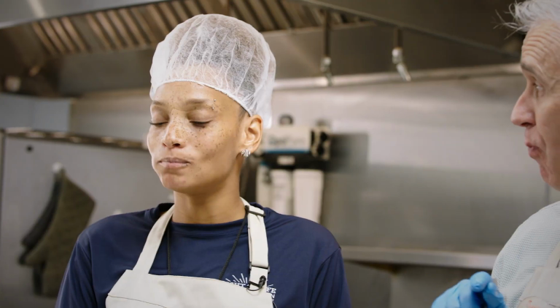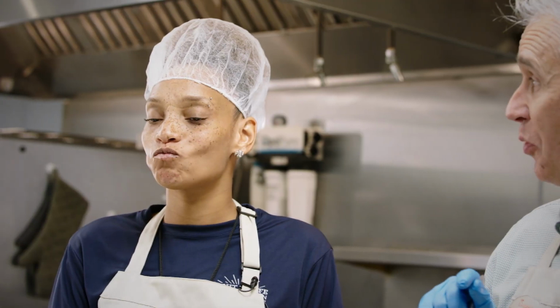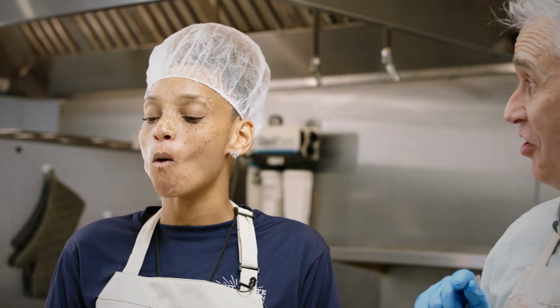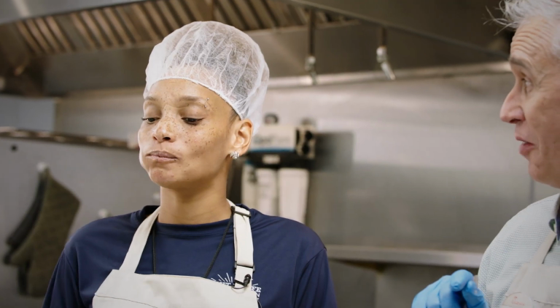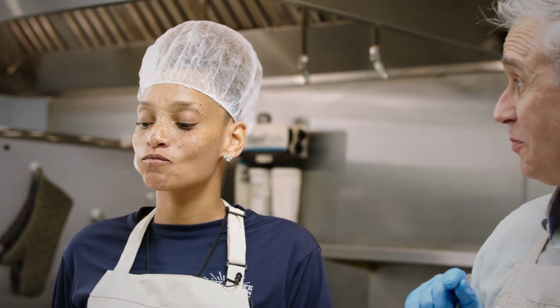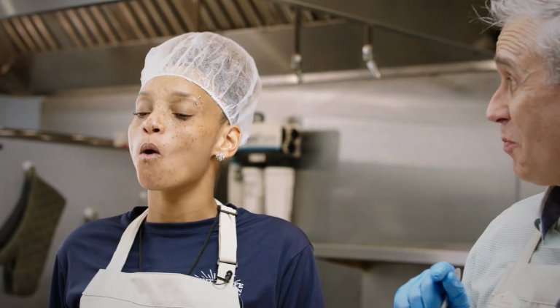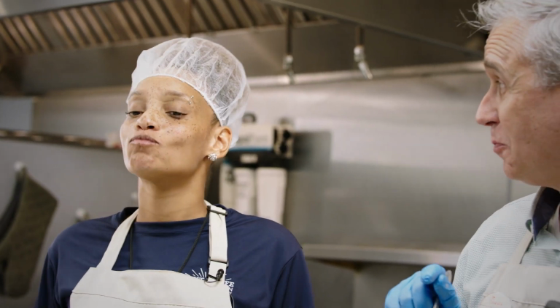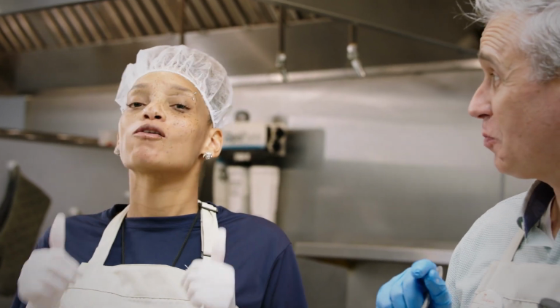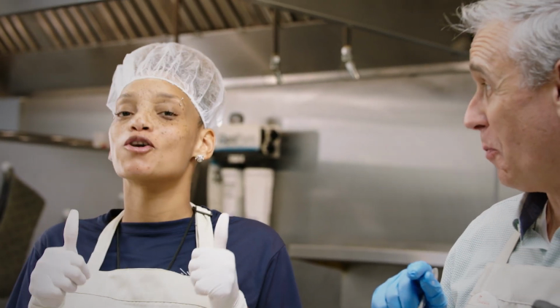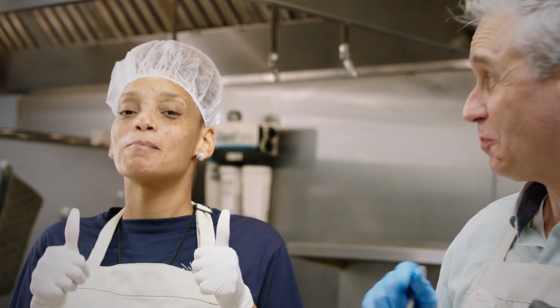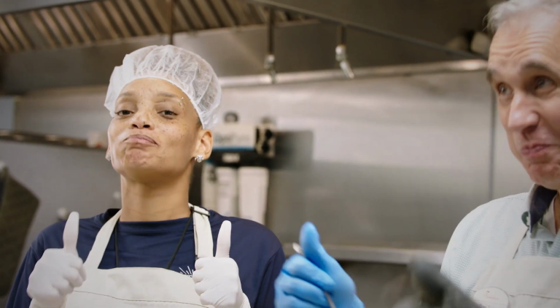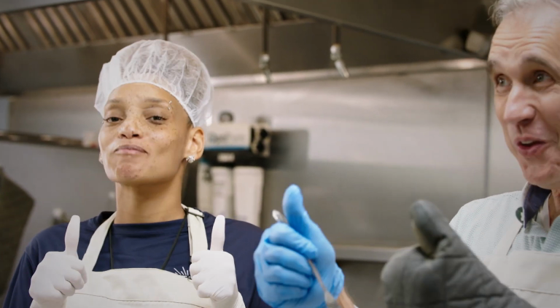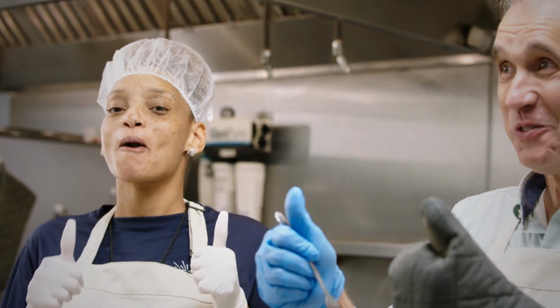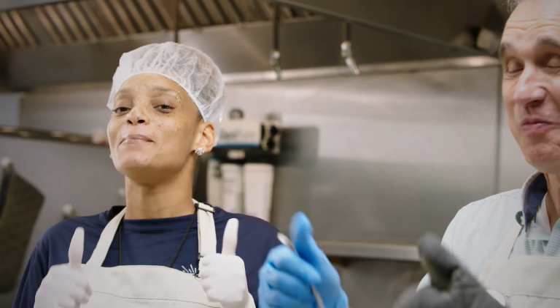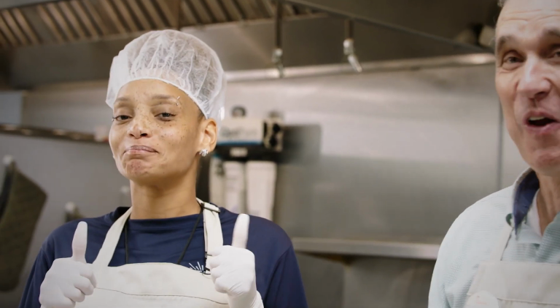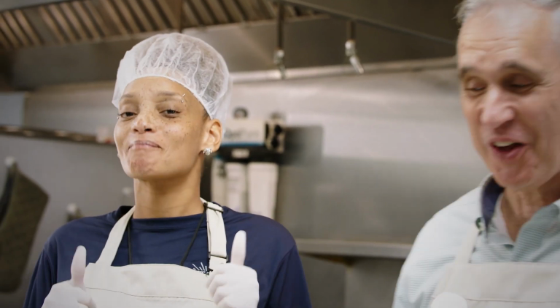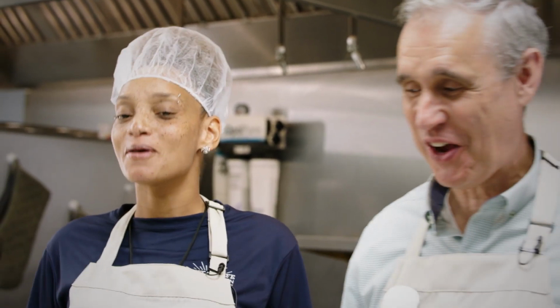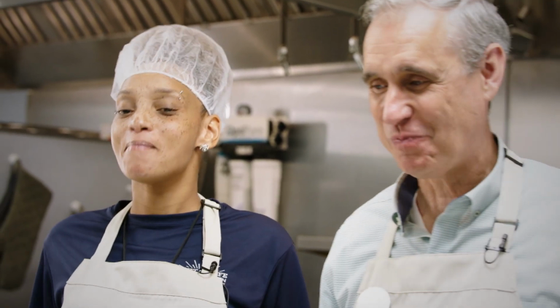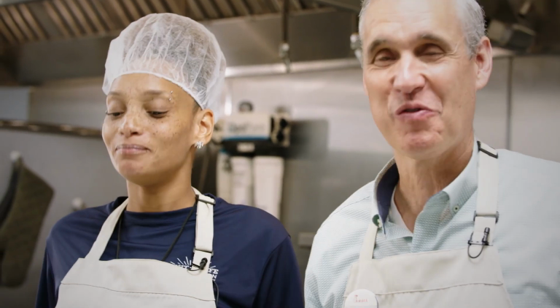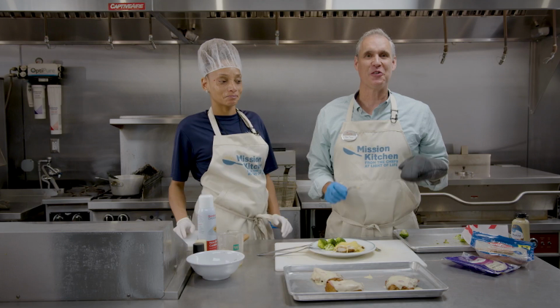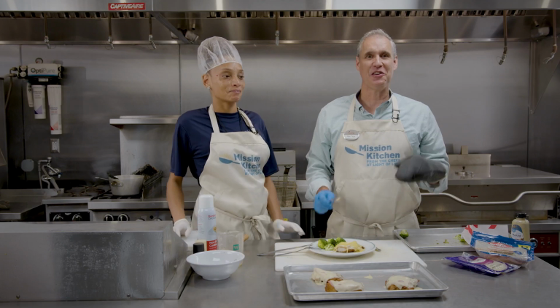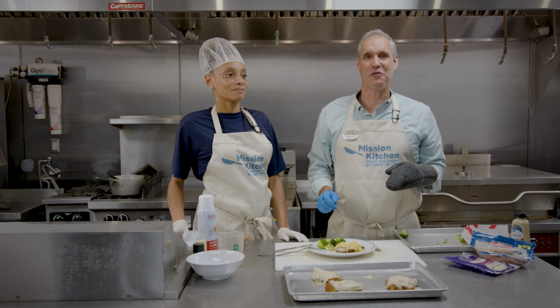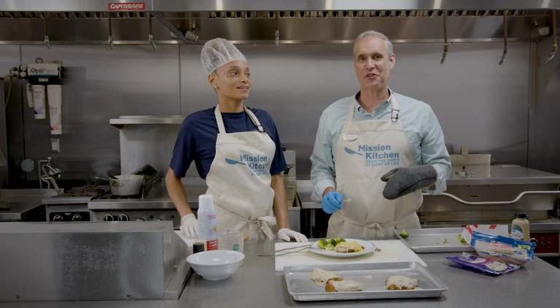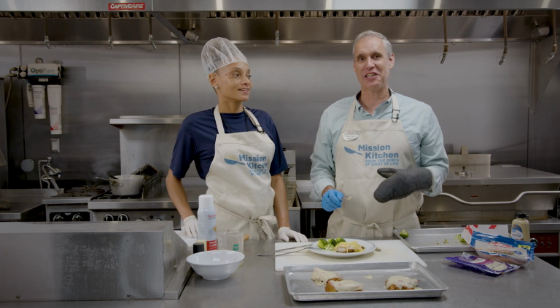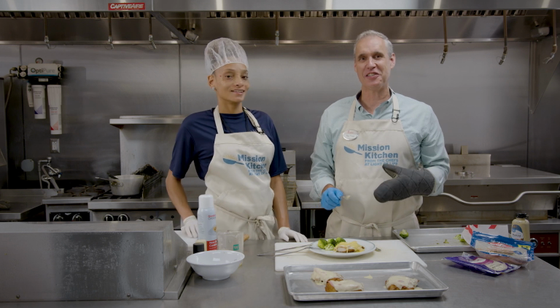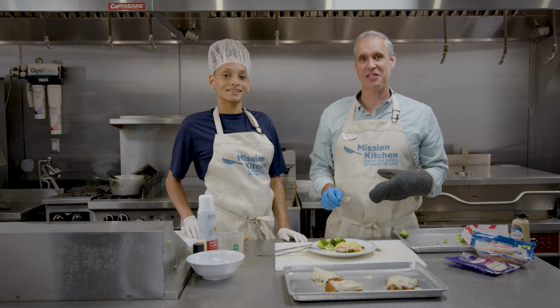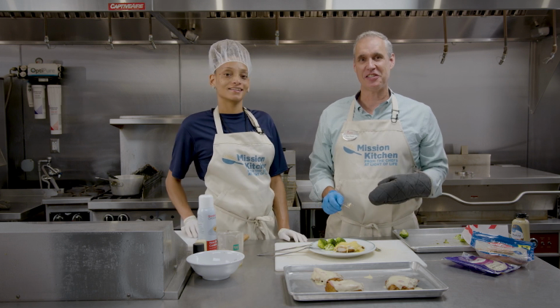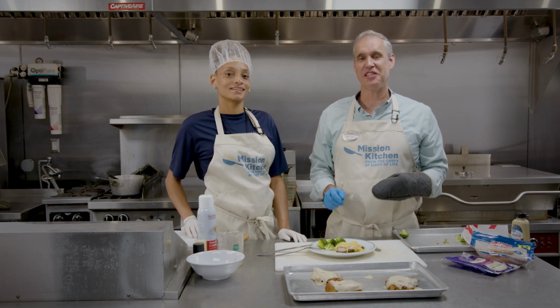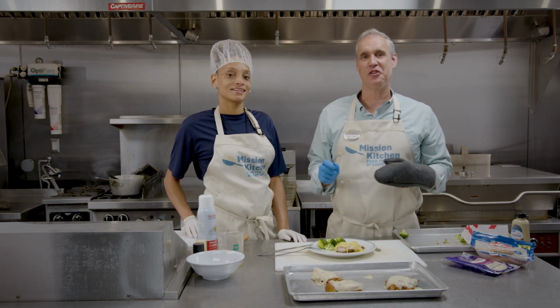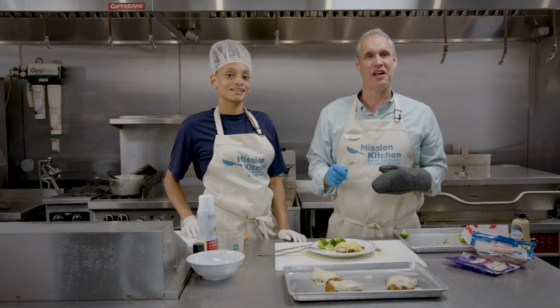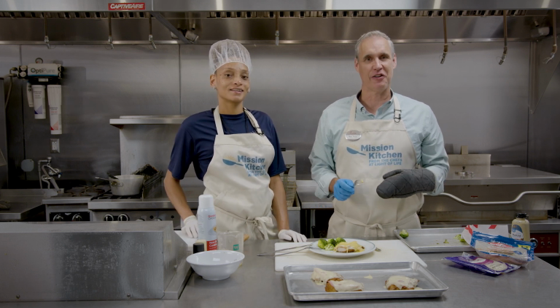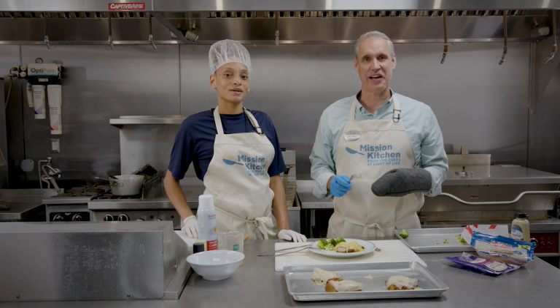What do you think? Not good — thumbs up! So thank you for joining us in Mission's Kitchen, and you all have a great night.